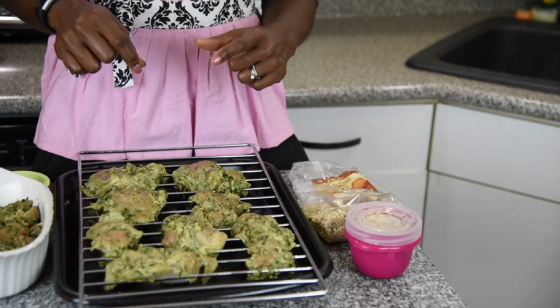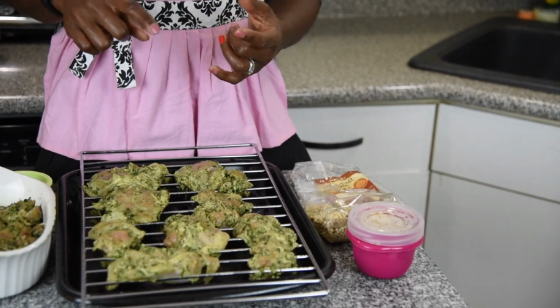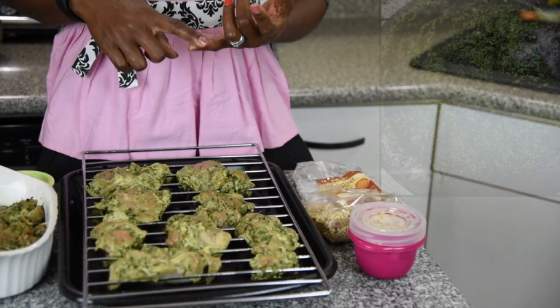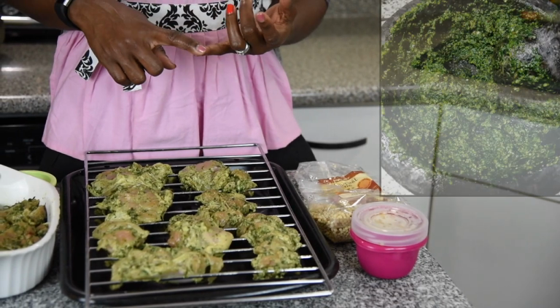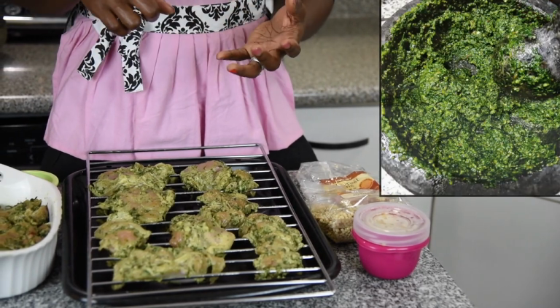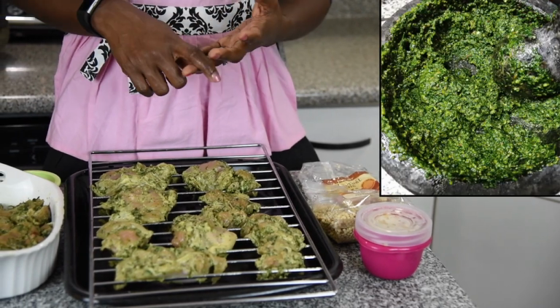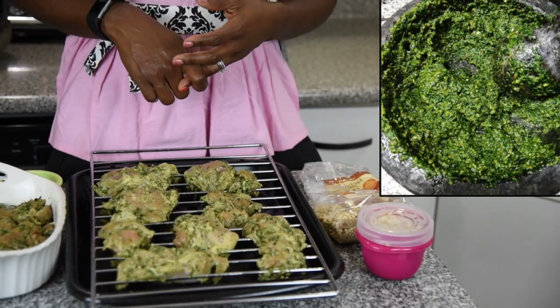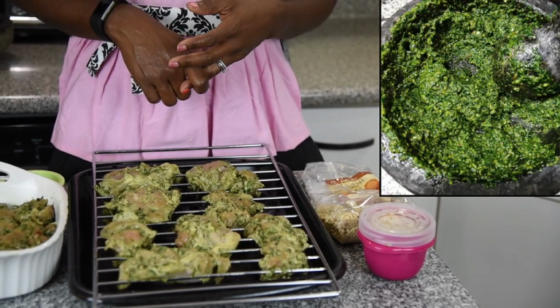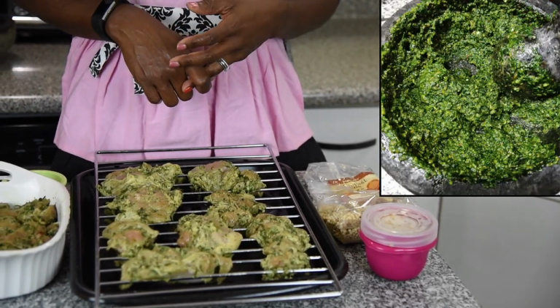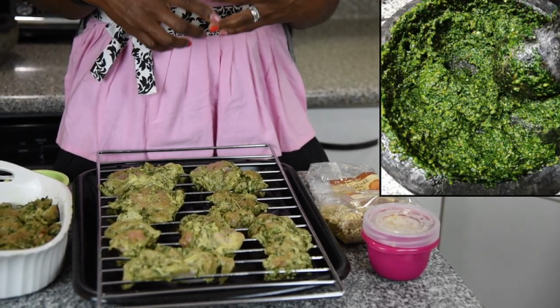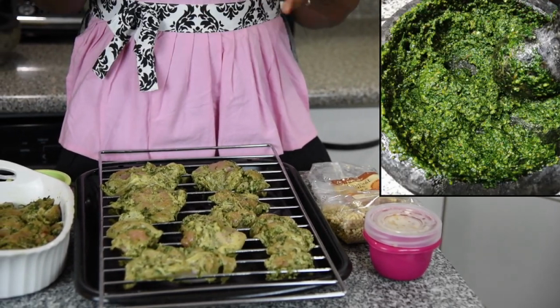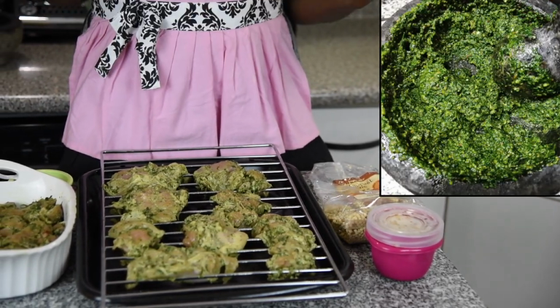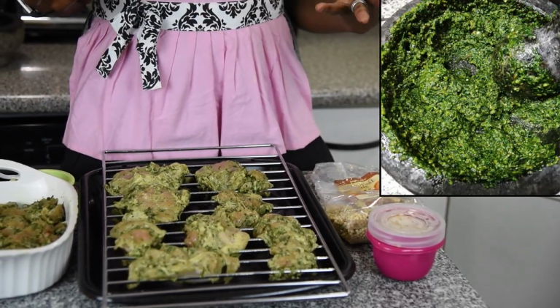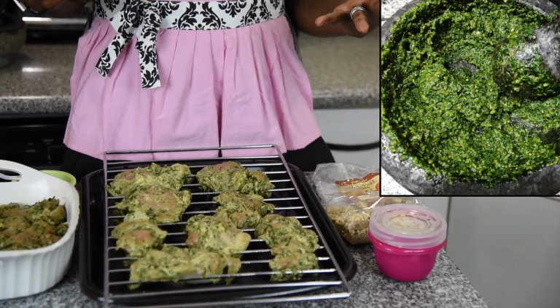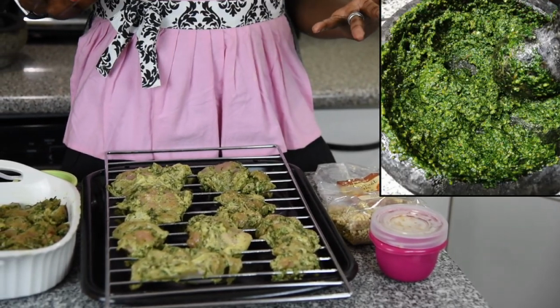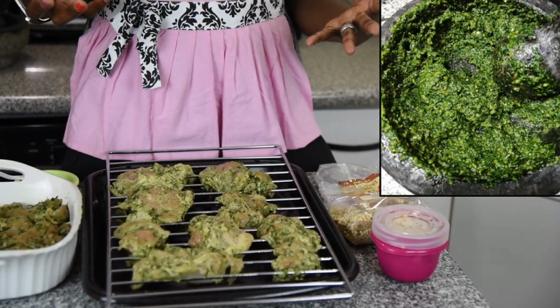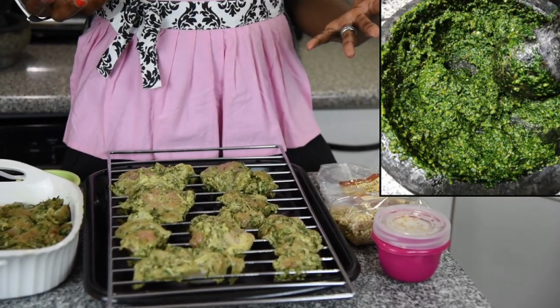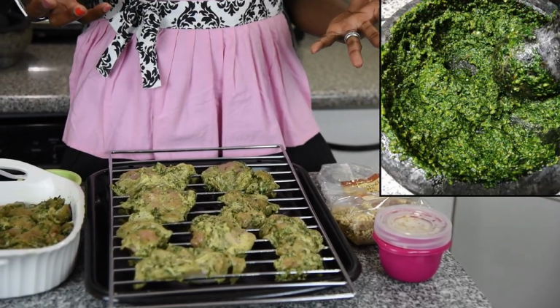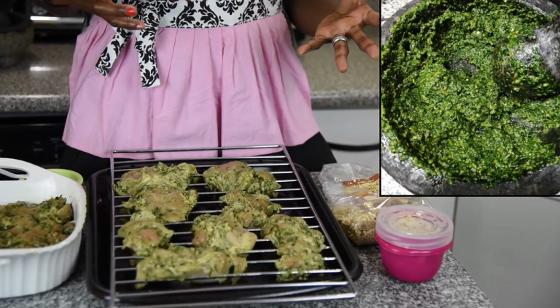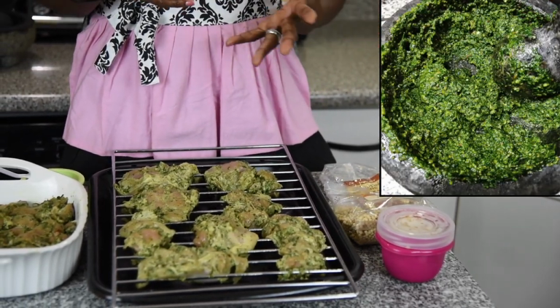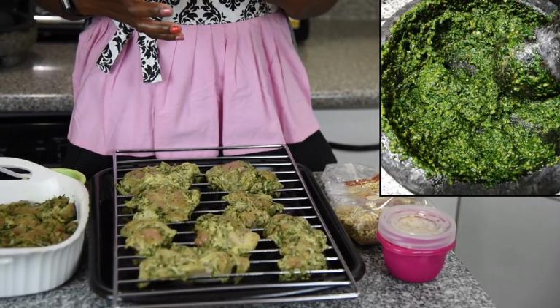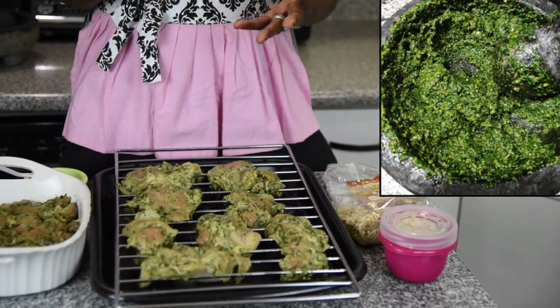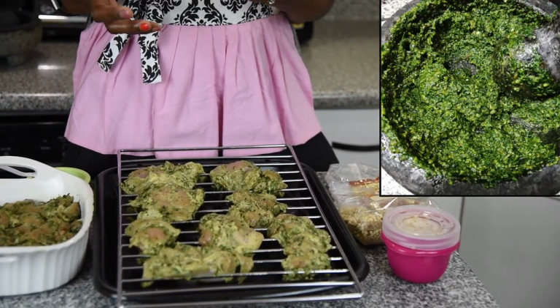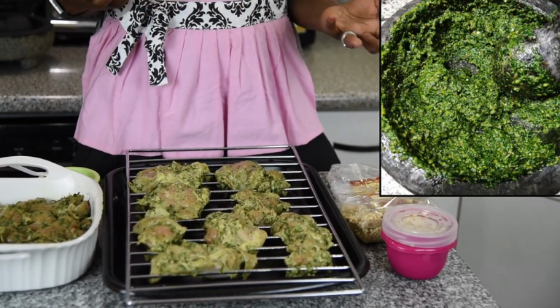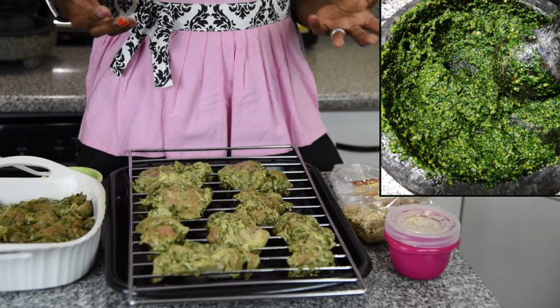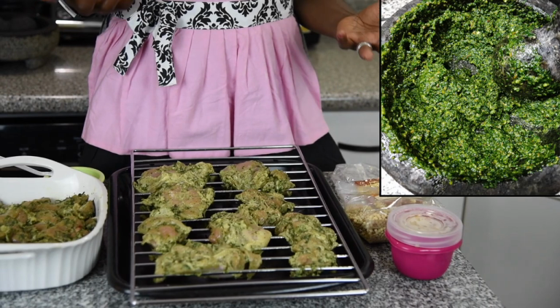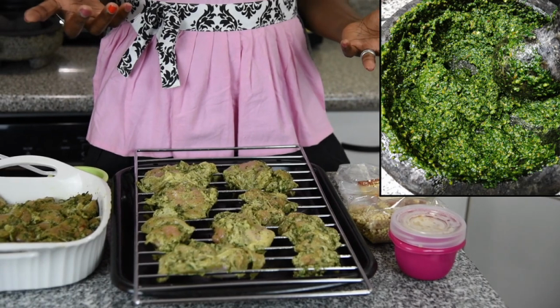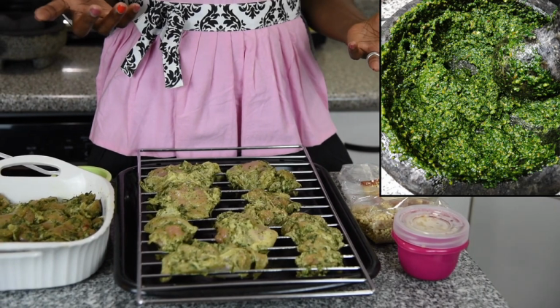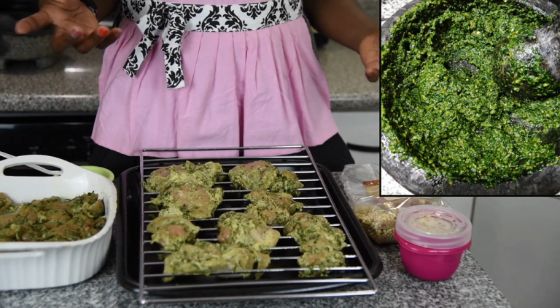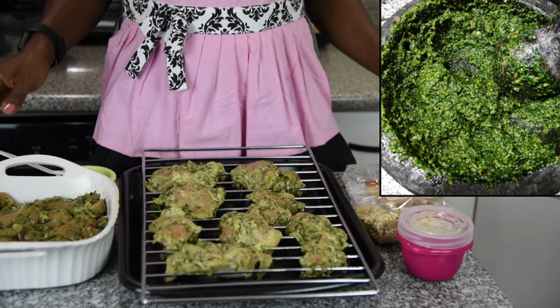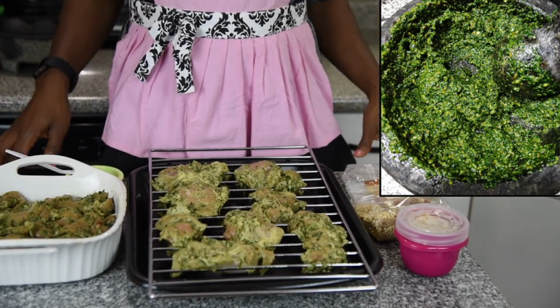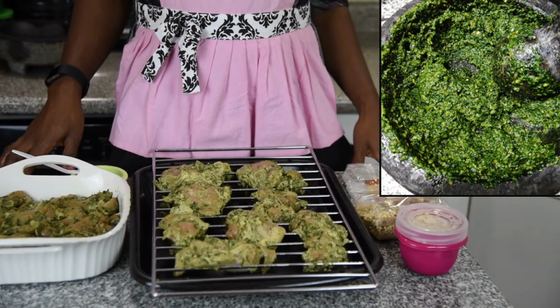I'm mixing the fregola with a little bit of the souk and capers. We haven't had enough of the souk, but this stuff is so good — you can use it on everything!